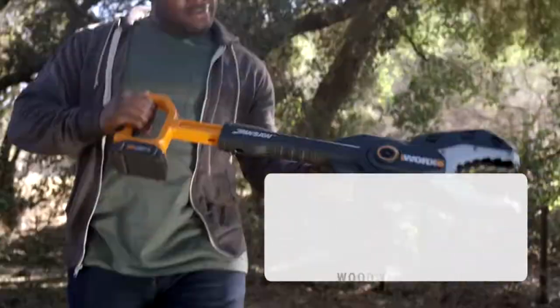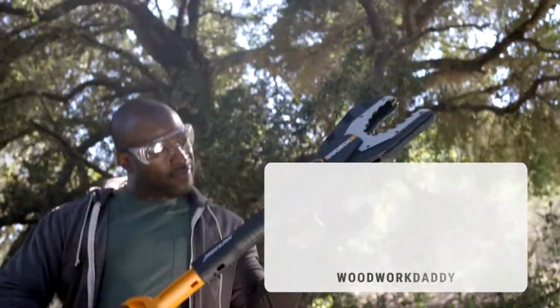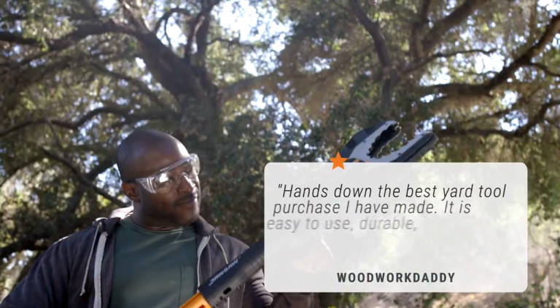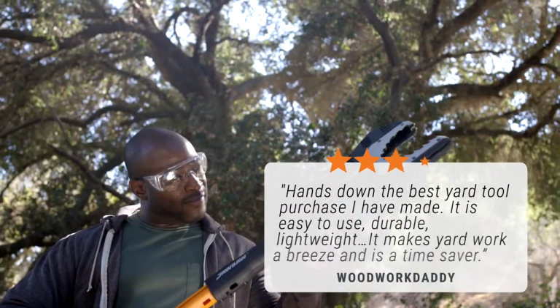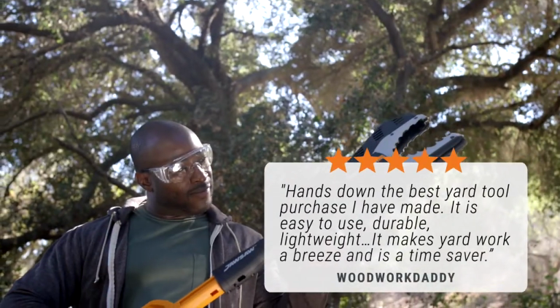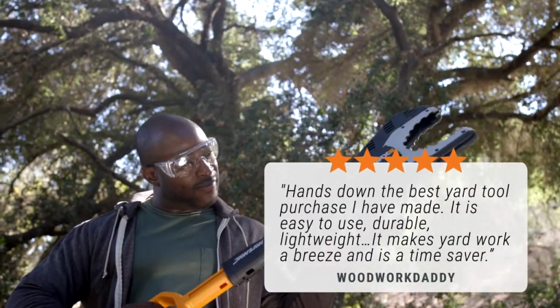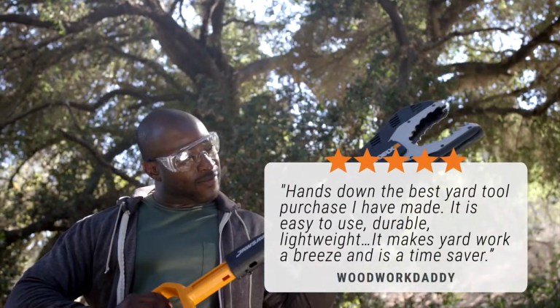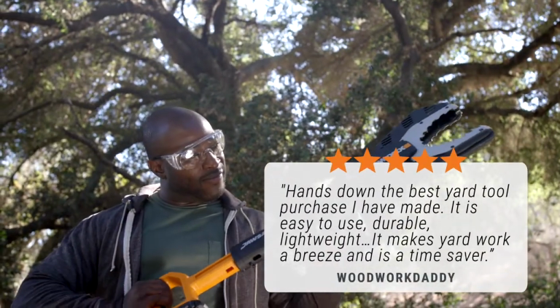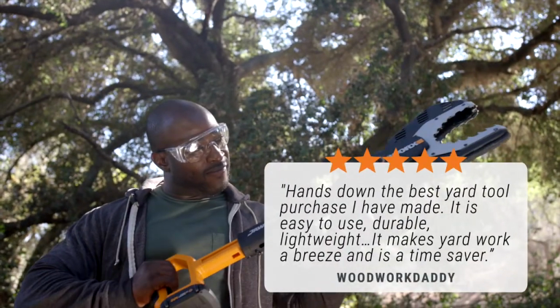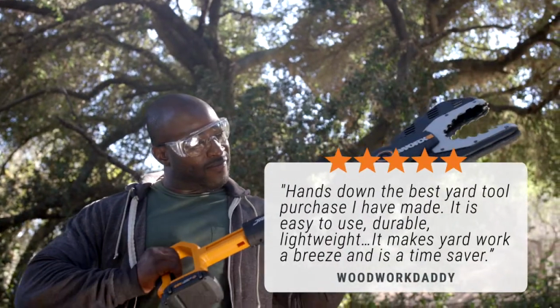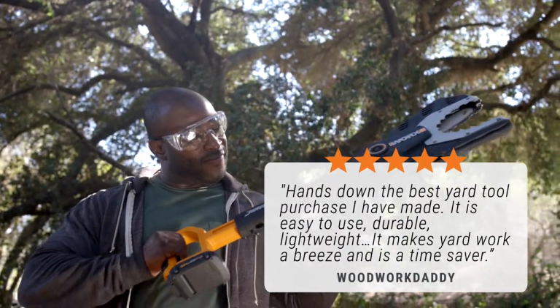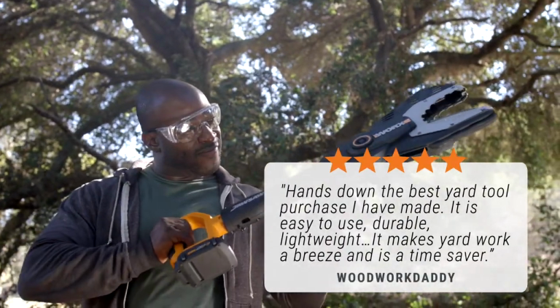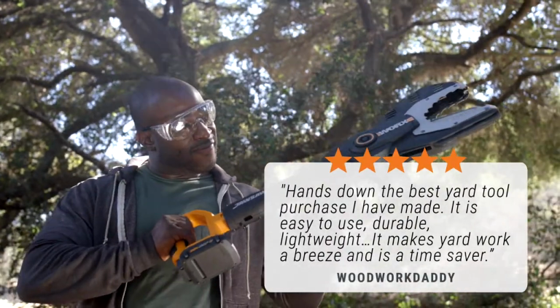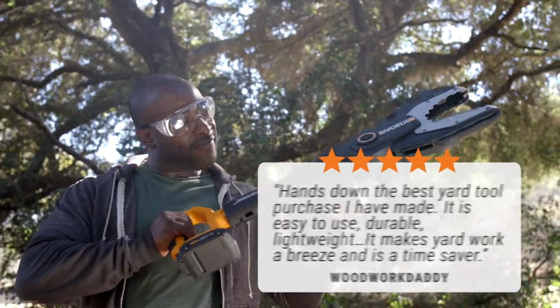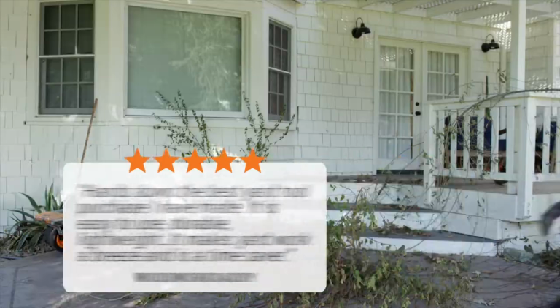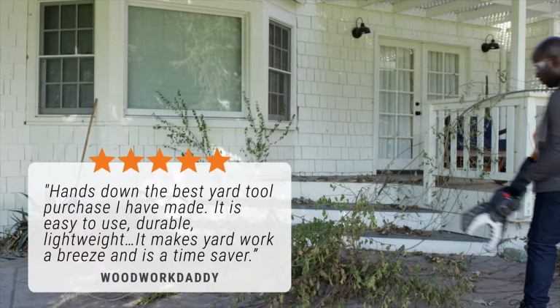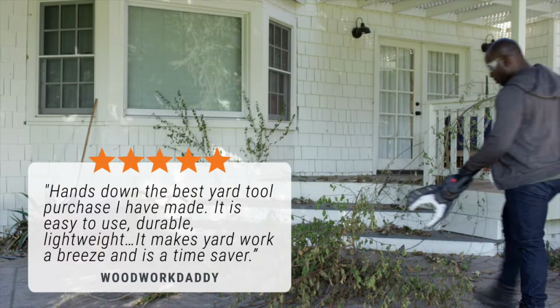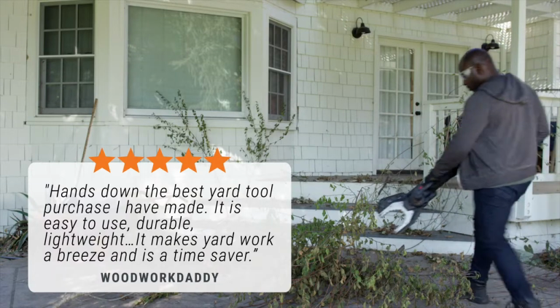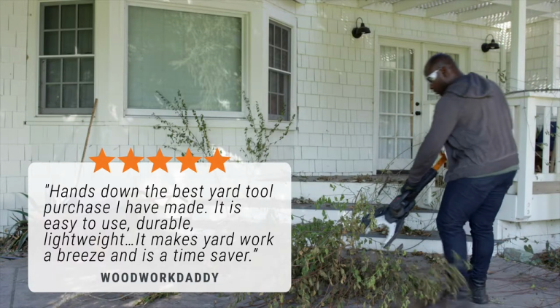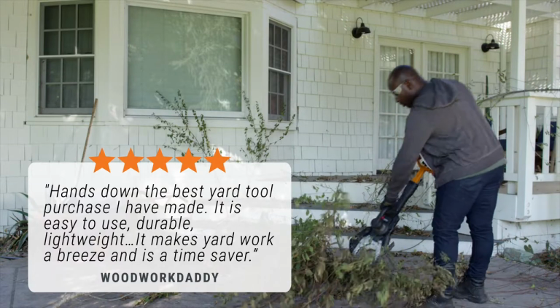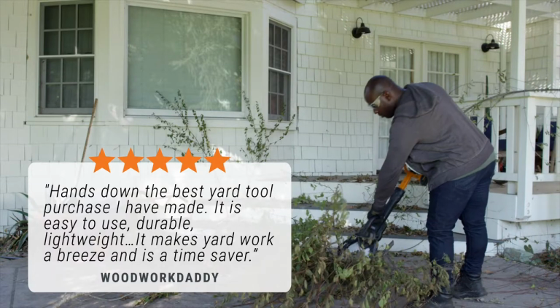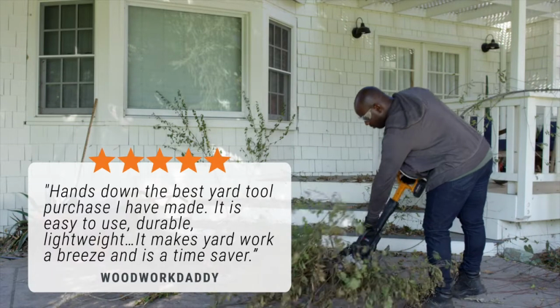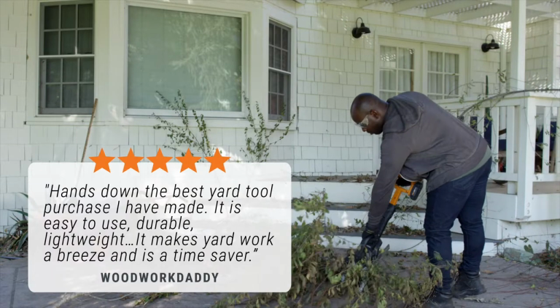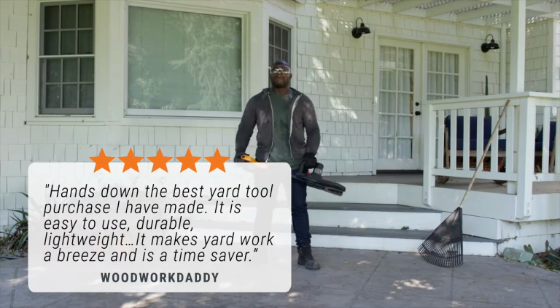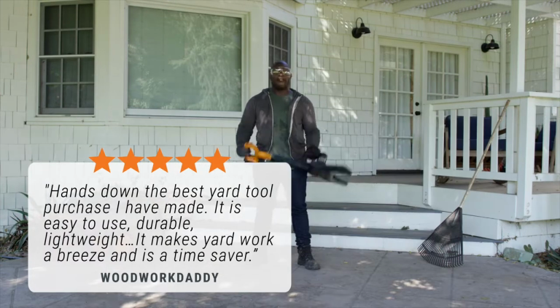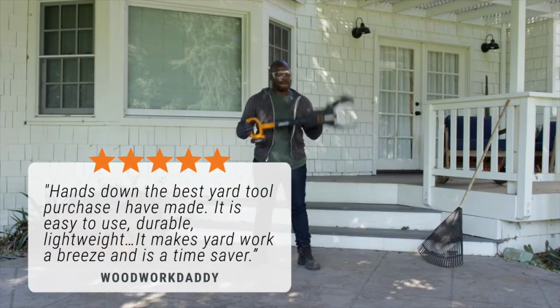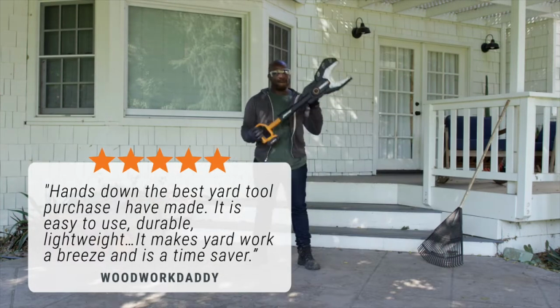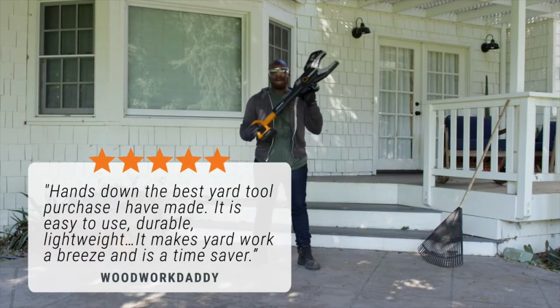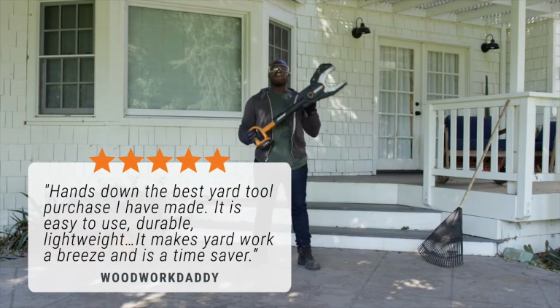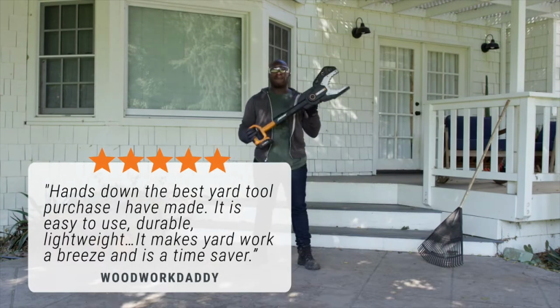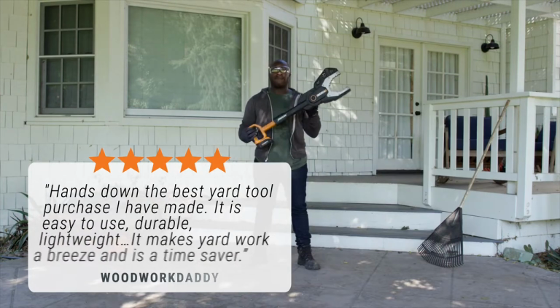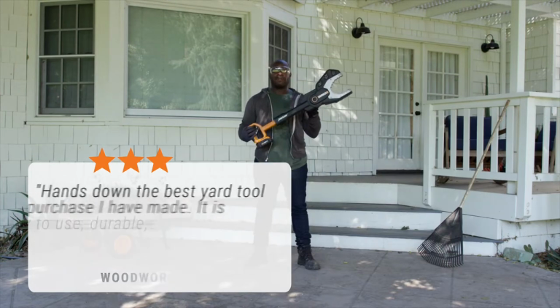WoodworkDaddy says: hands down the best yard tool purchase I've made. It's easy to use, durable, lightweight — it makes yard work a breeze and is a time saver.